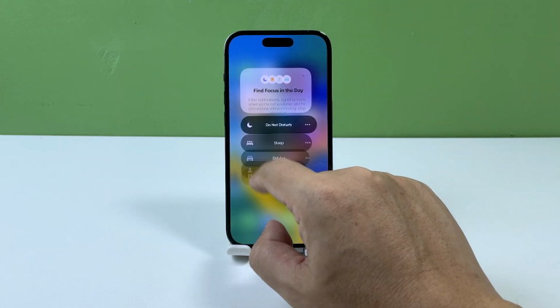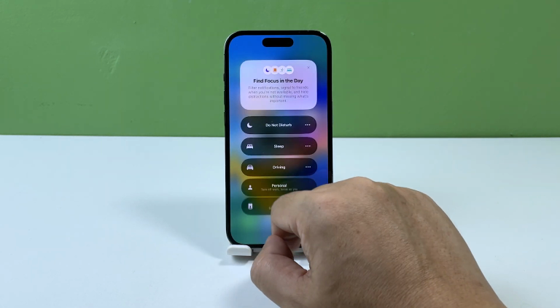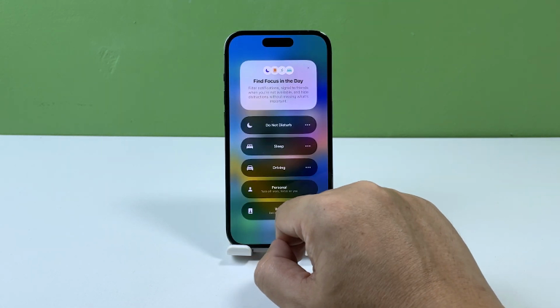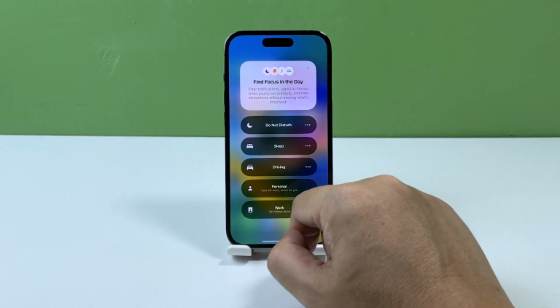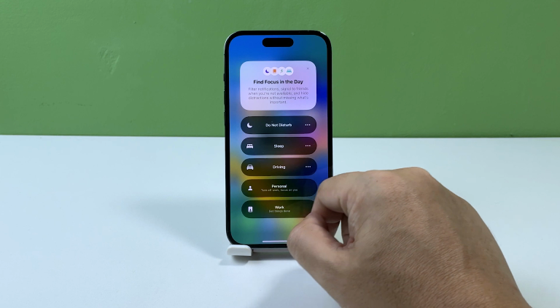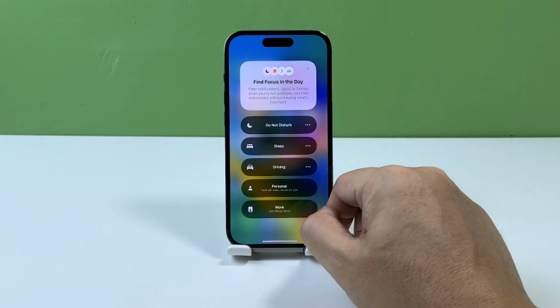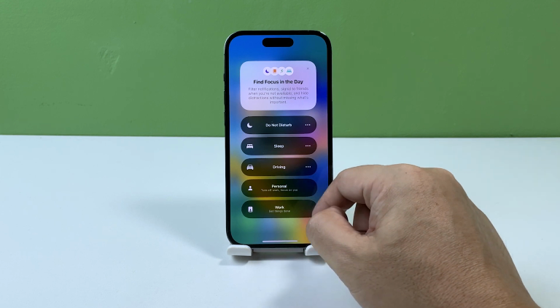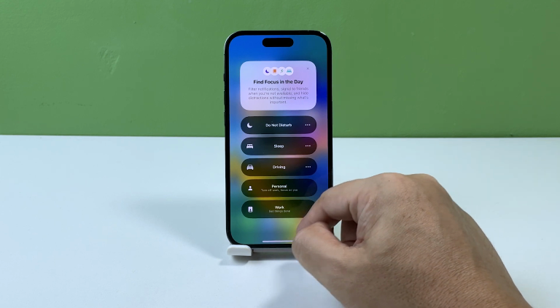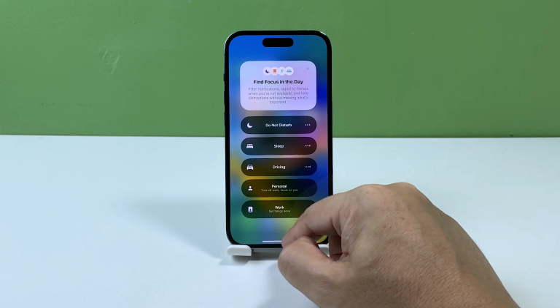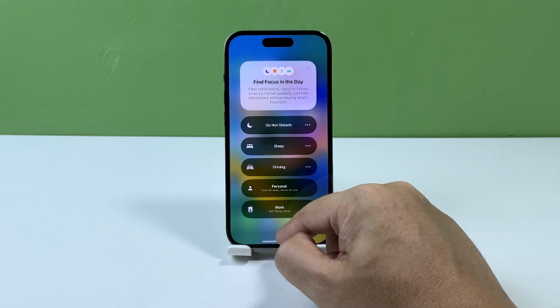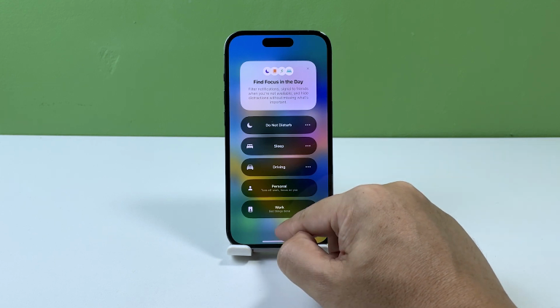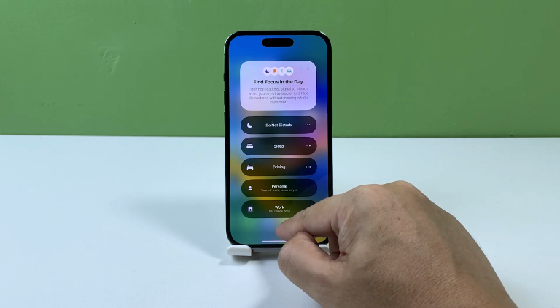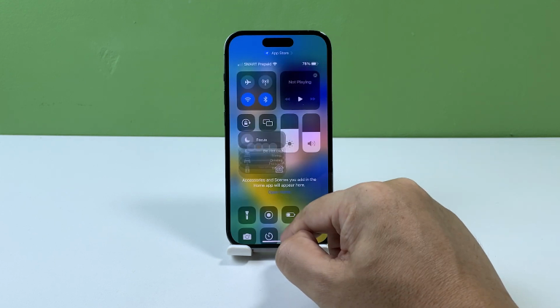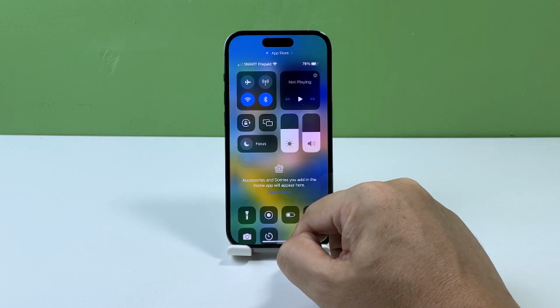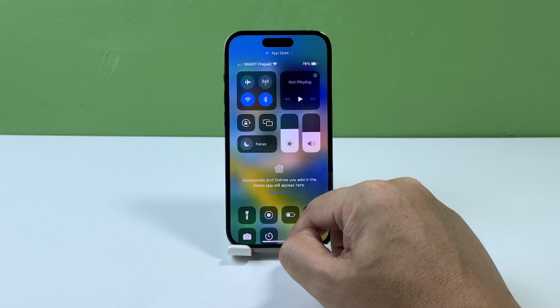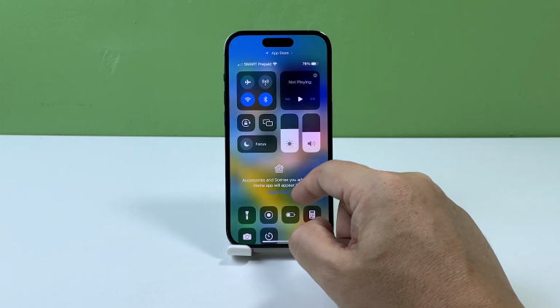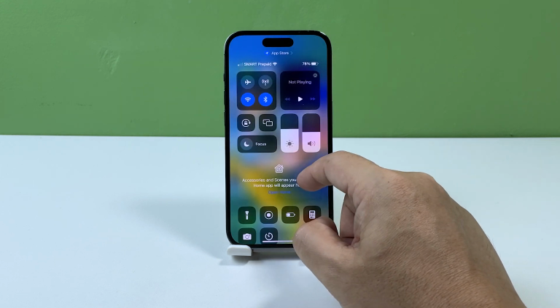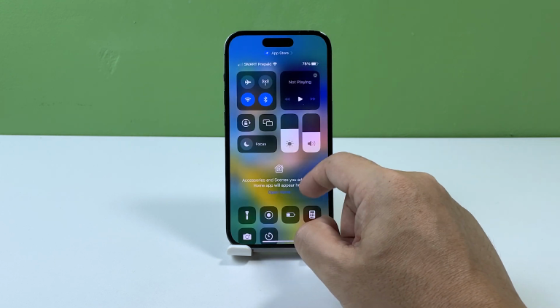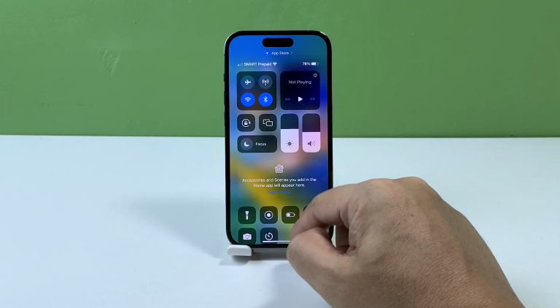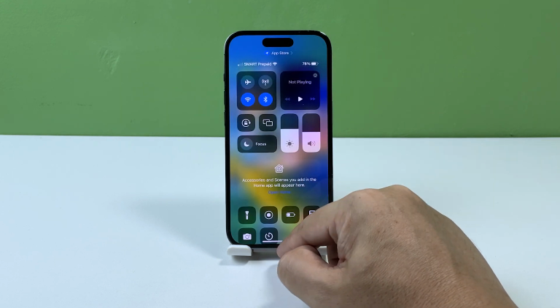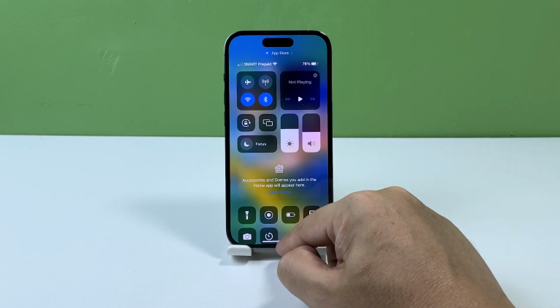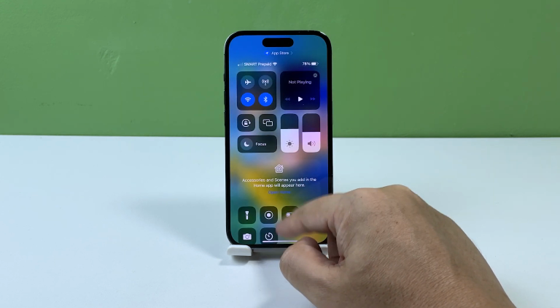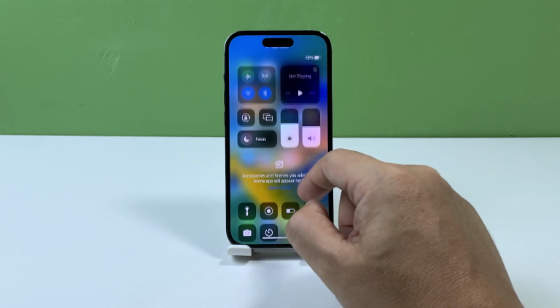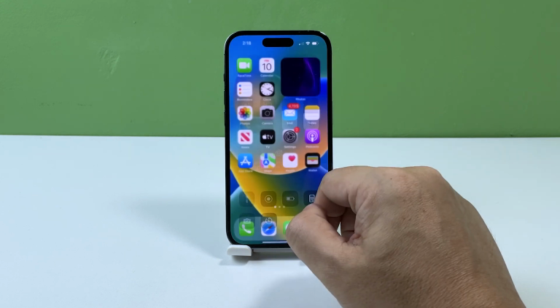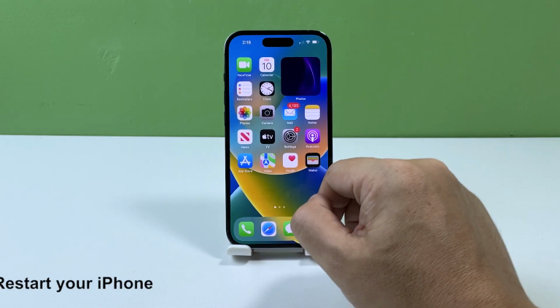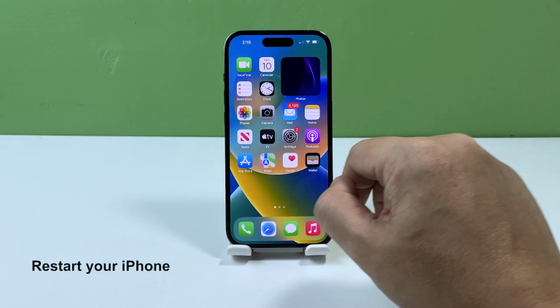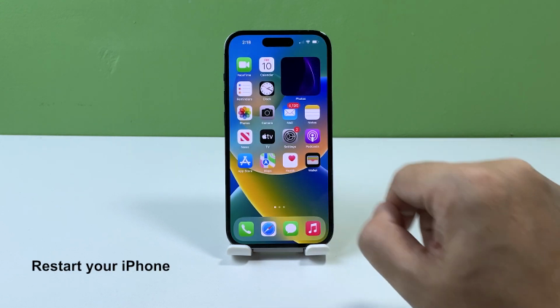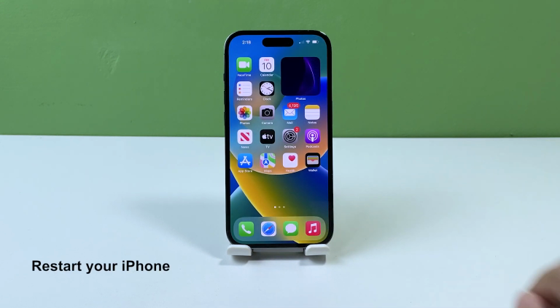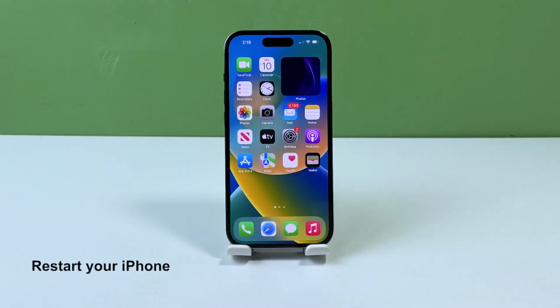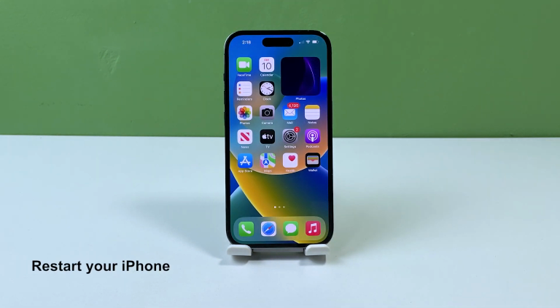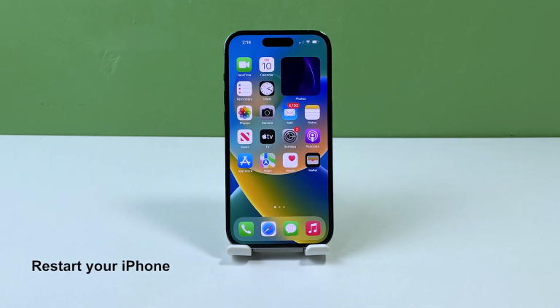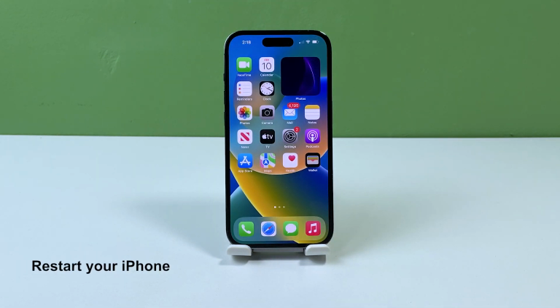Alright, now let's continue. Here's what you can do. First solution: restart your iPhone.